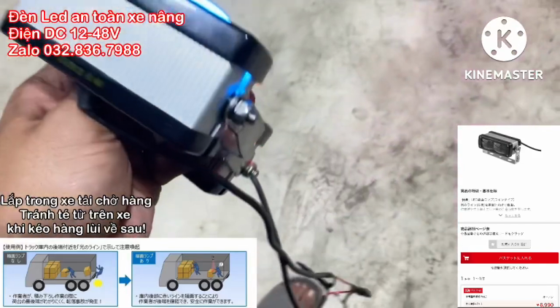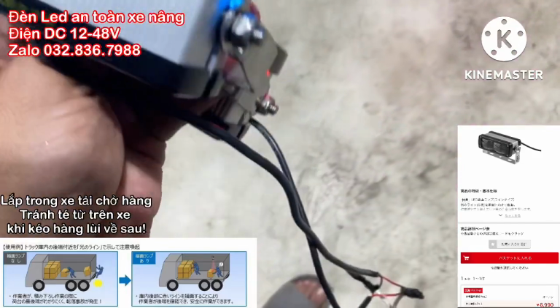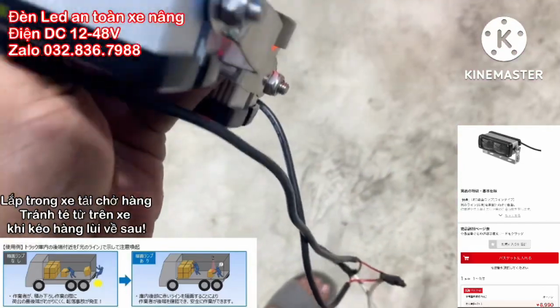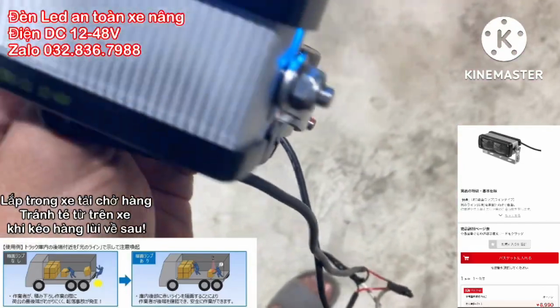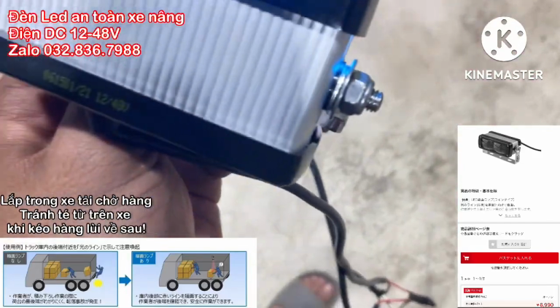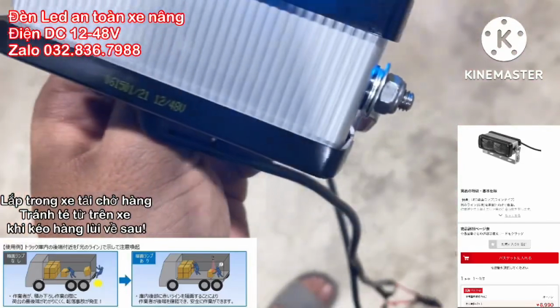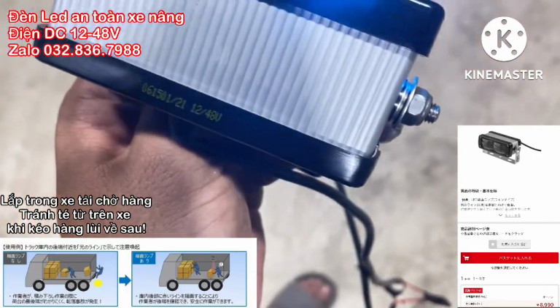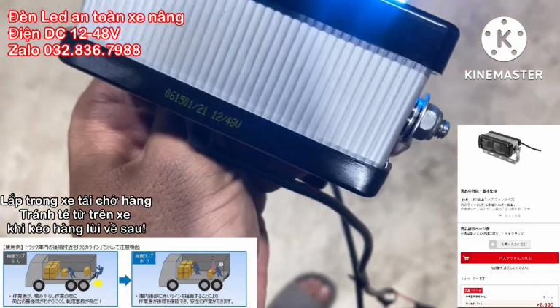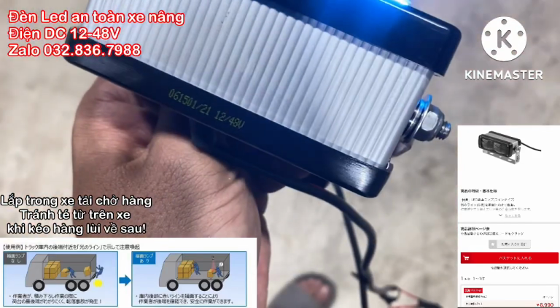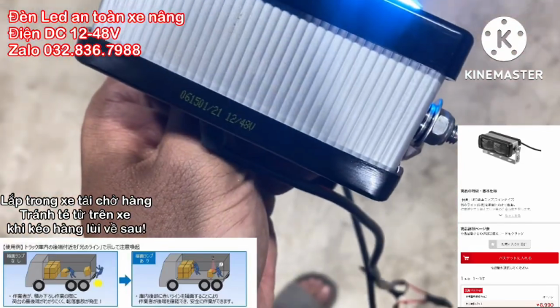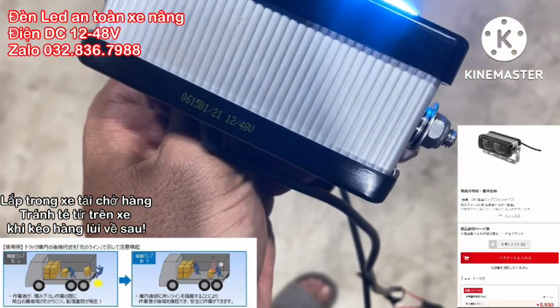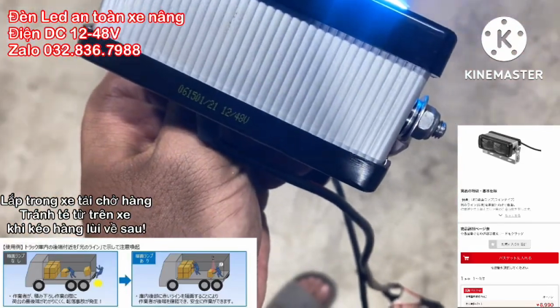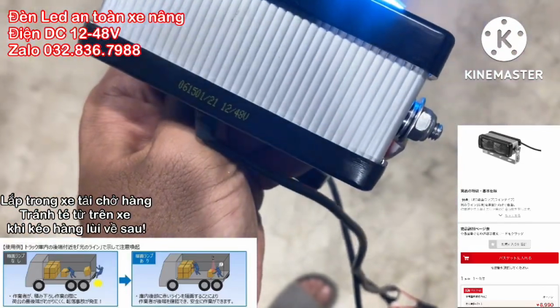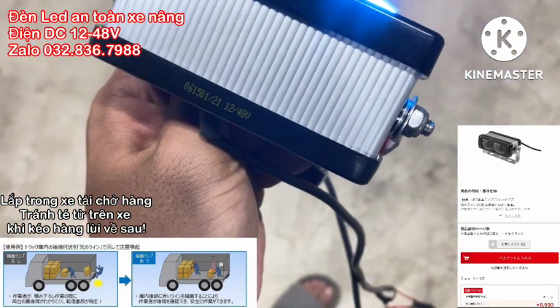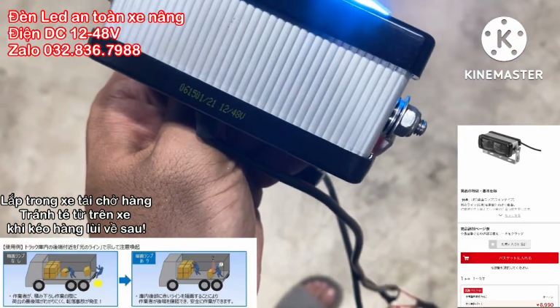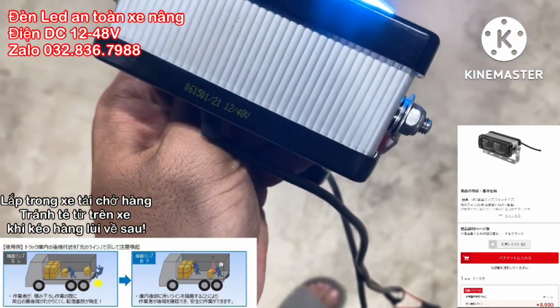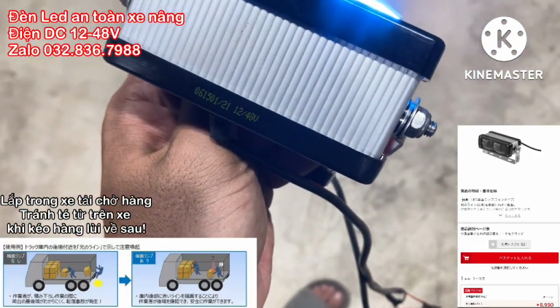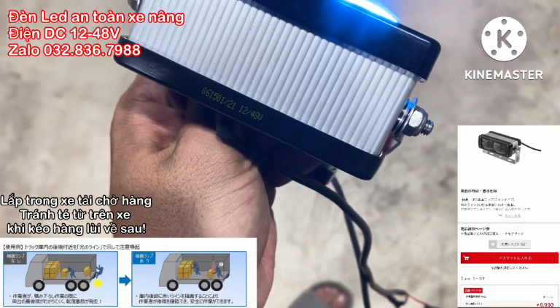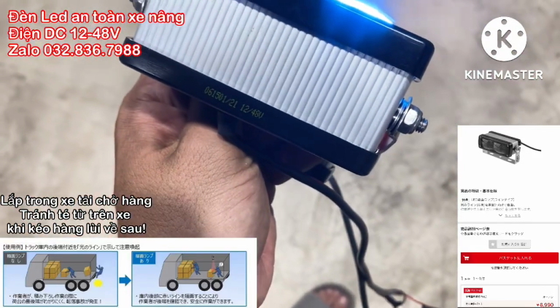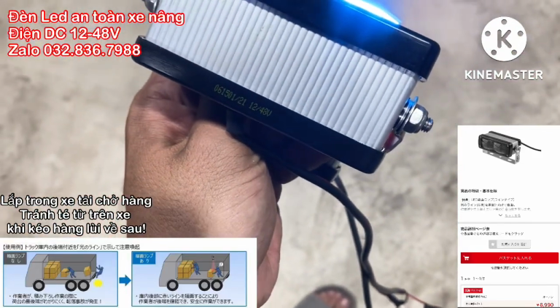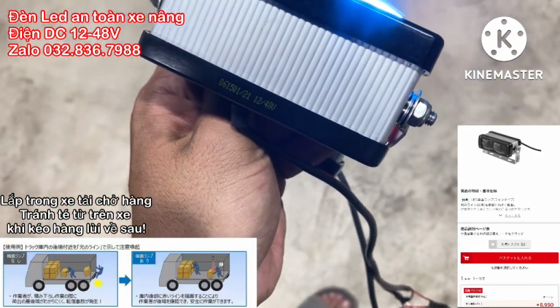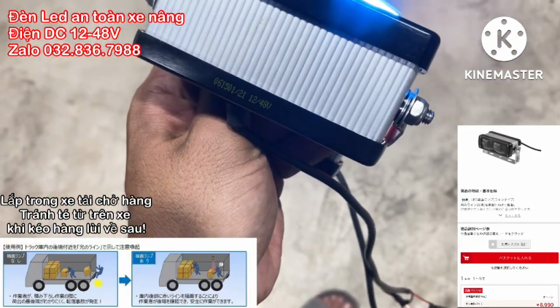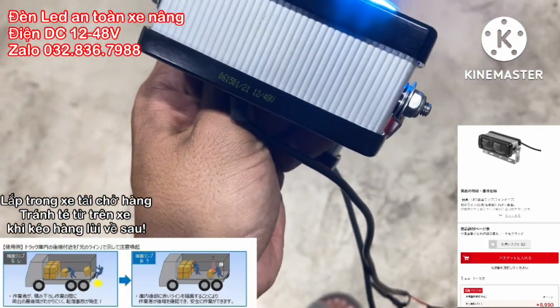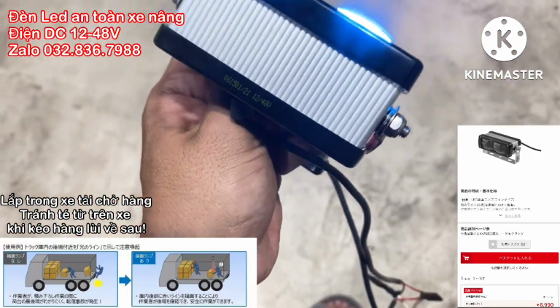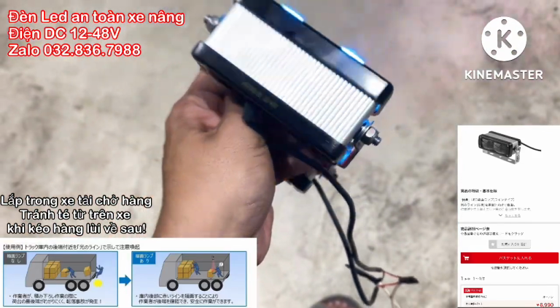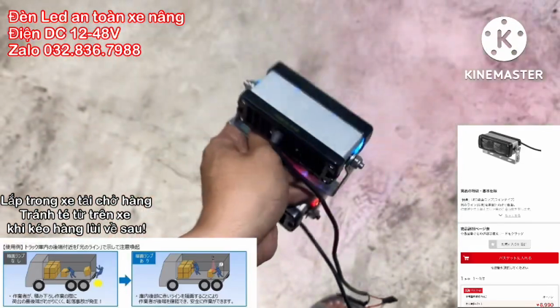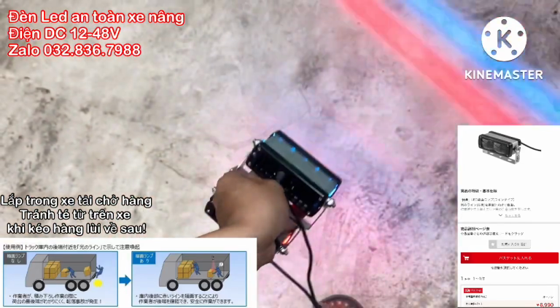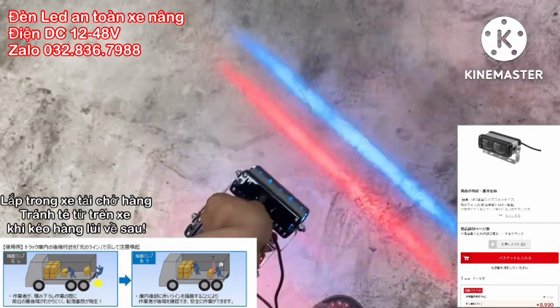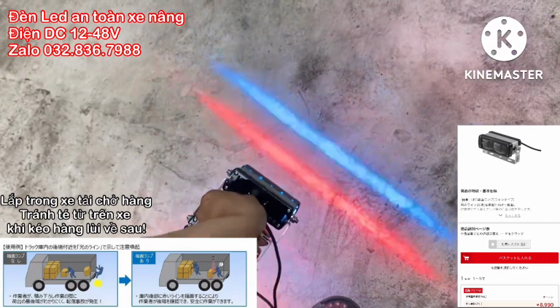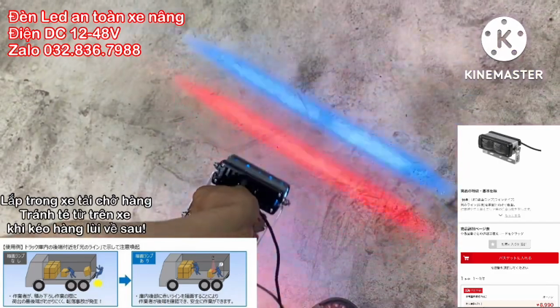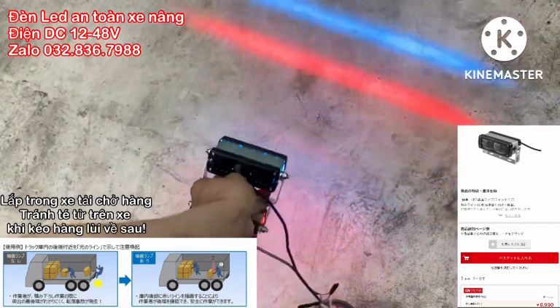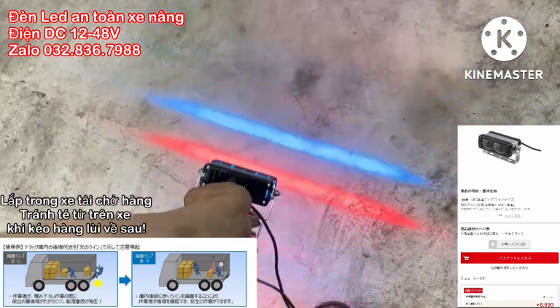Con này nó xài điện autovol từ 12 đến 48V. Điện bình đó anh em, 12 đến 48V là xài ok hết.